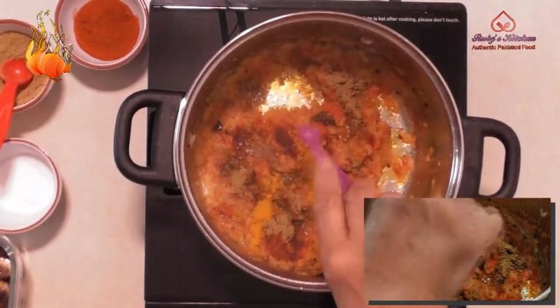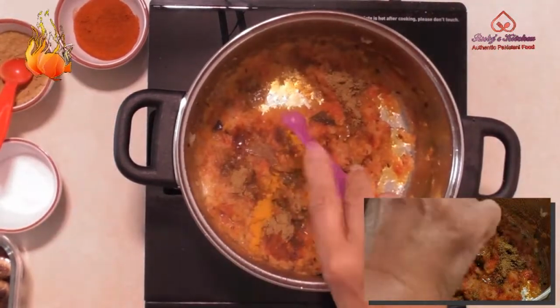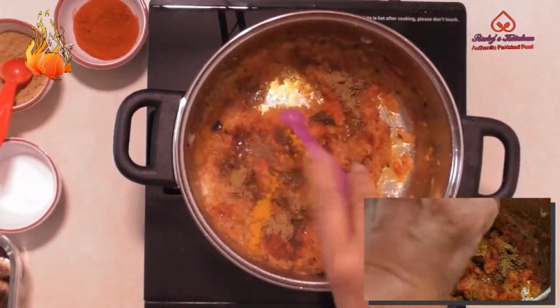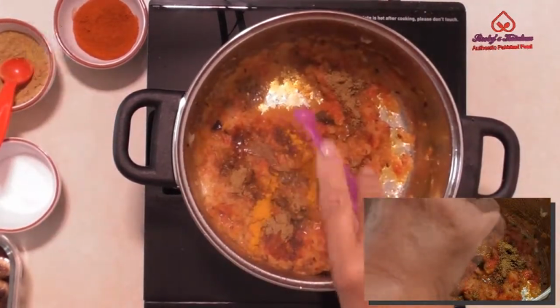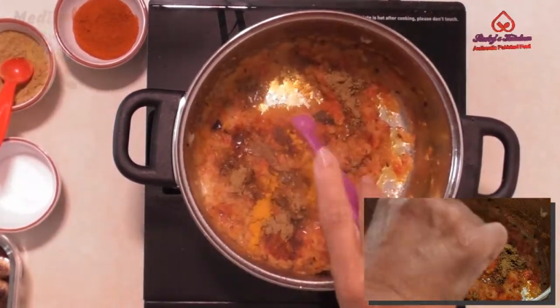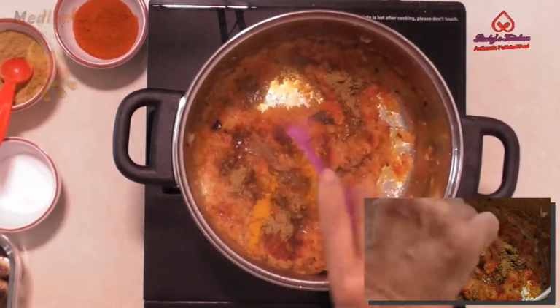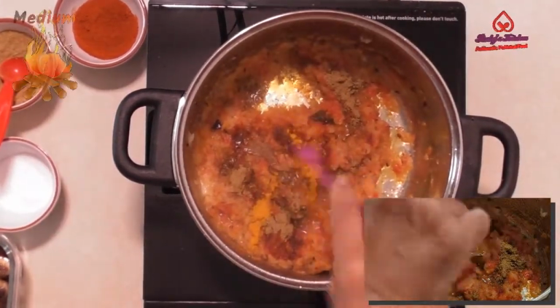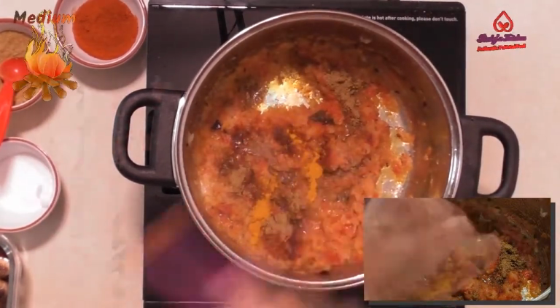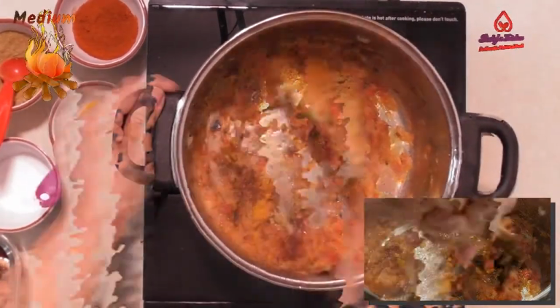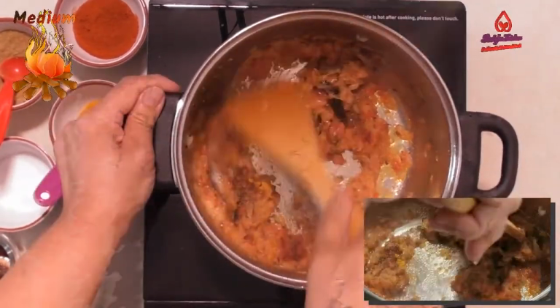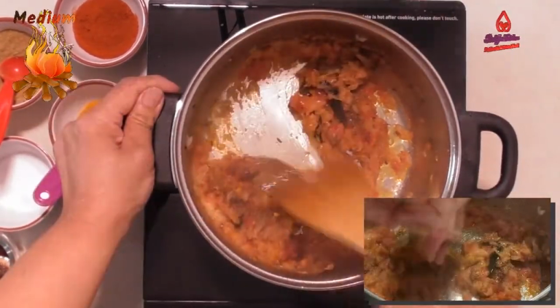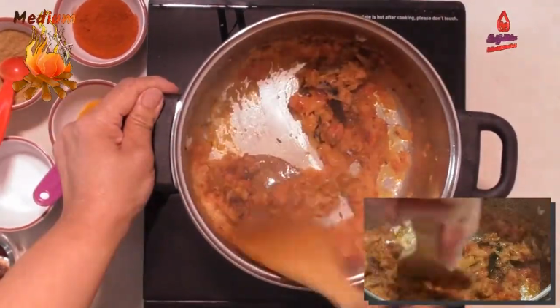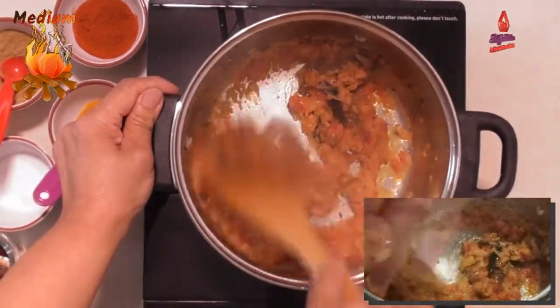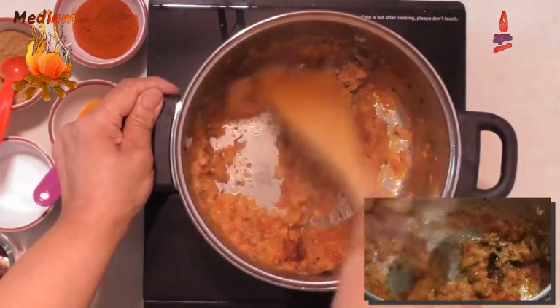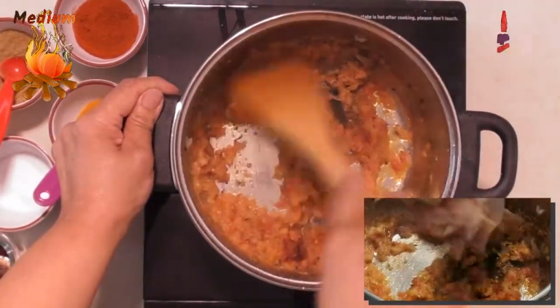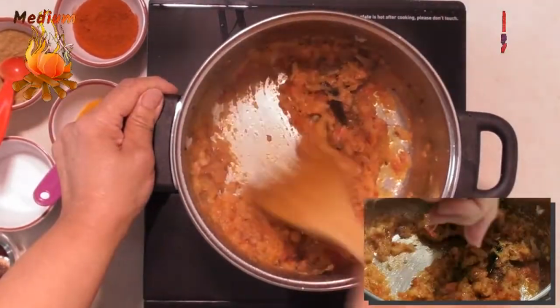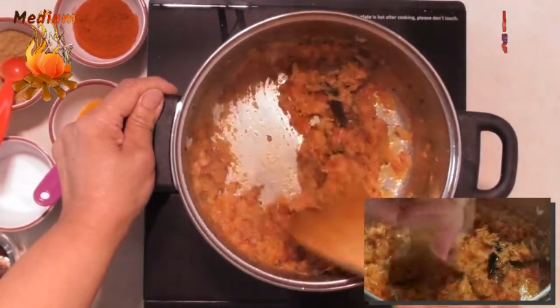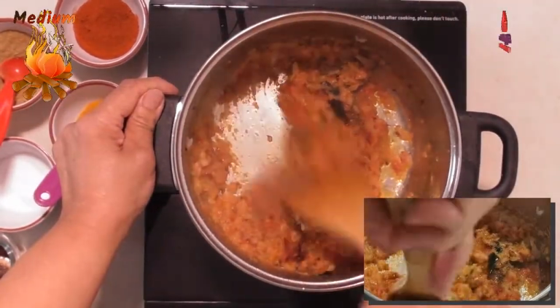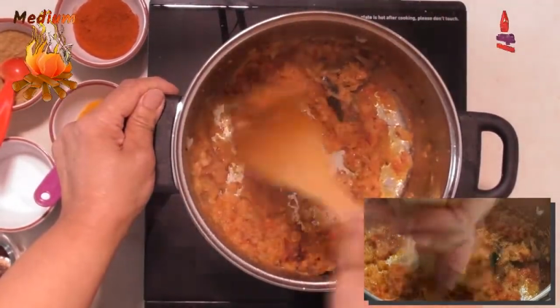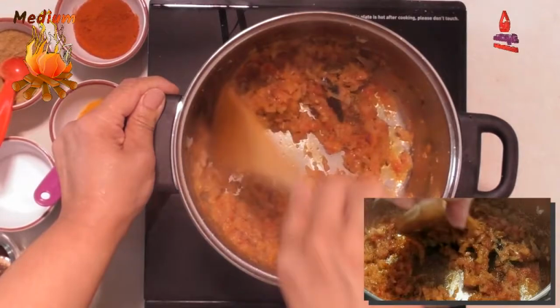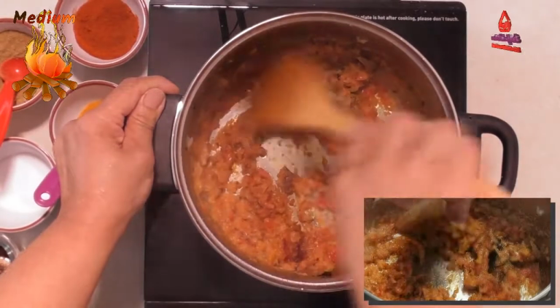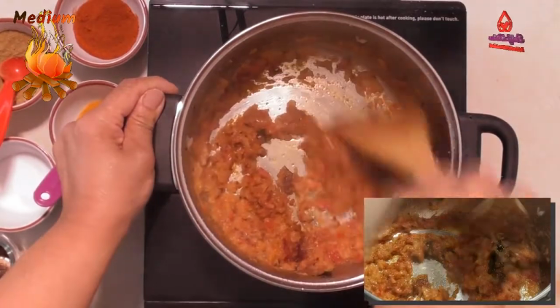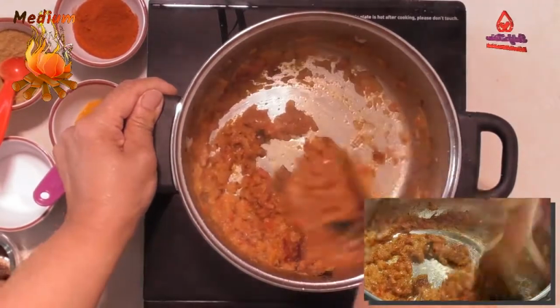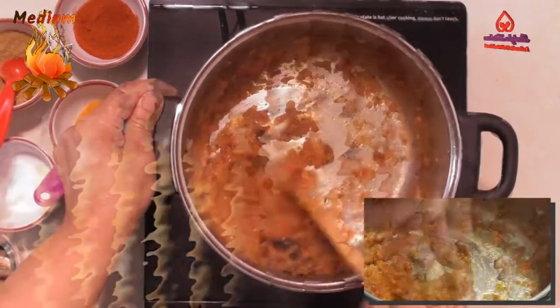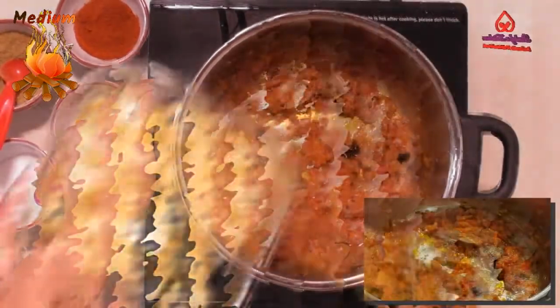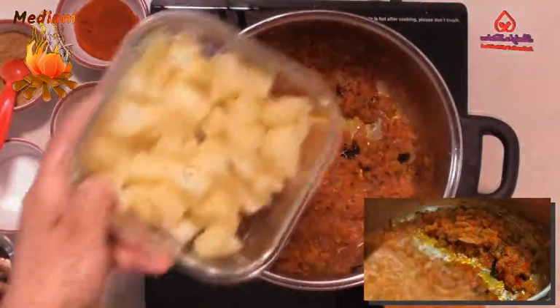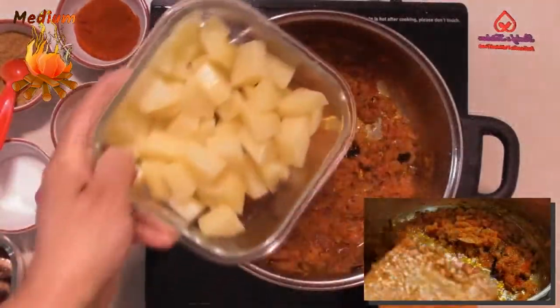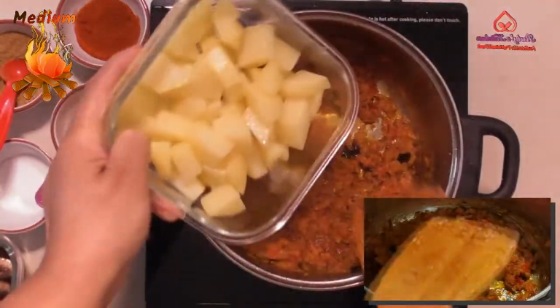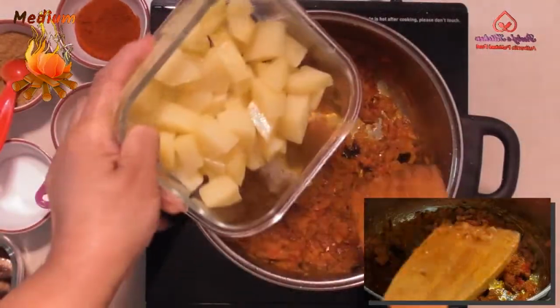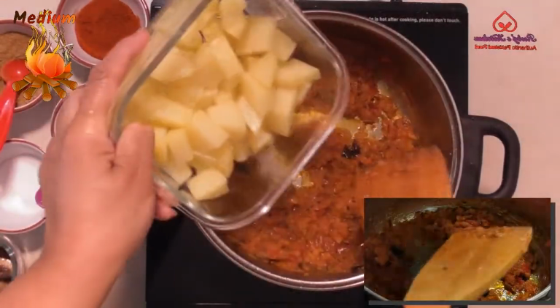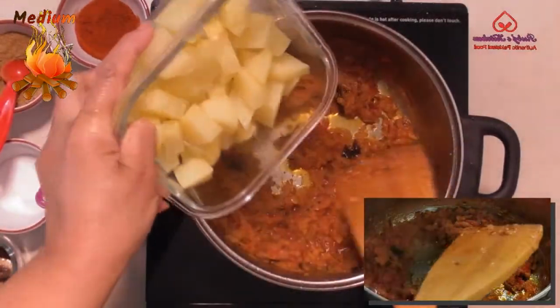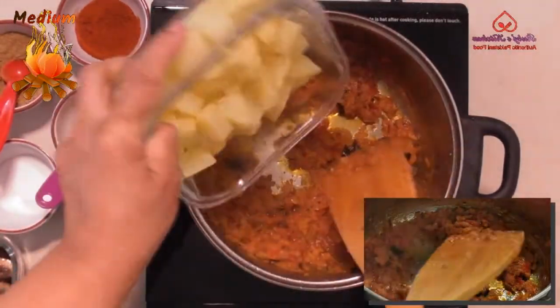Add 1 teaspoon of coriander powder and one-quarter teaspoon of turmeric powder. Stir to mix well. Now add the potatoes.